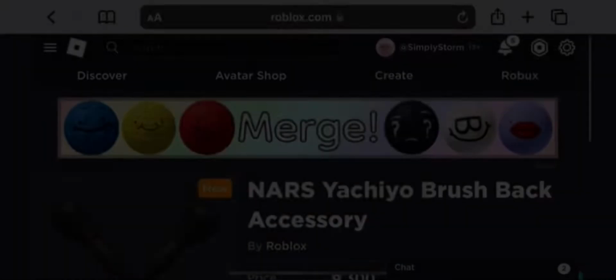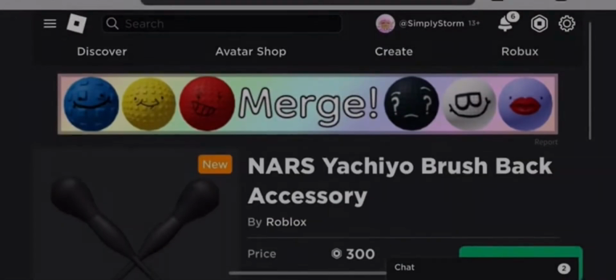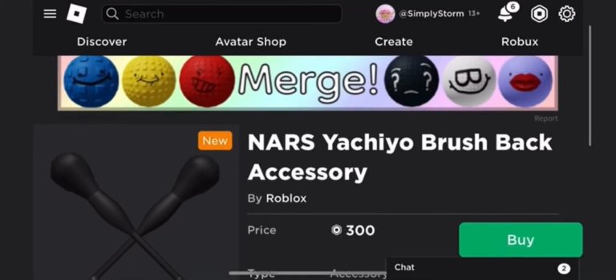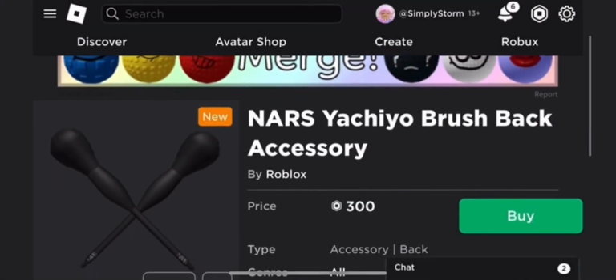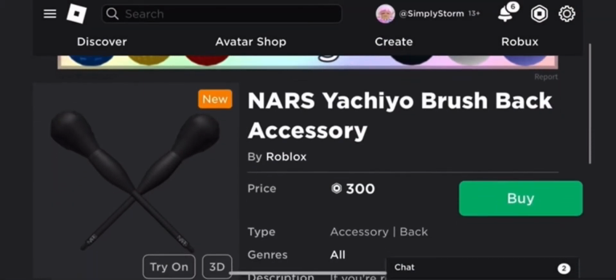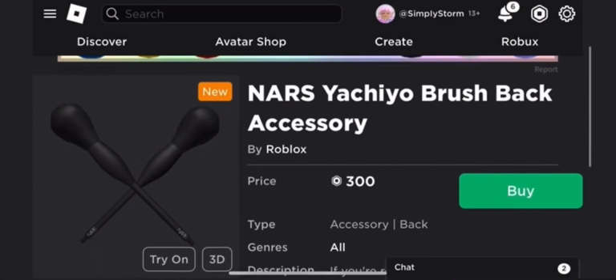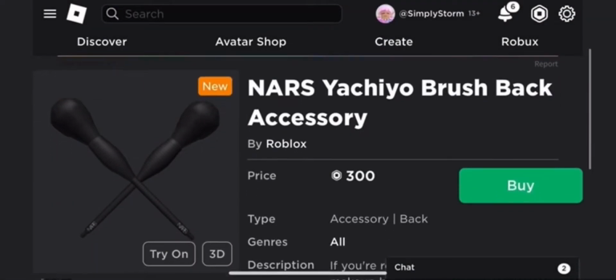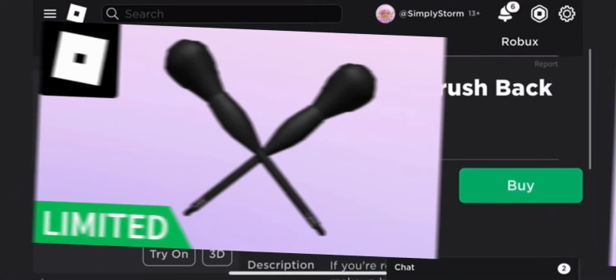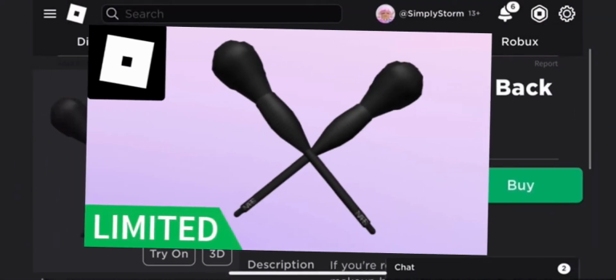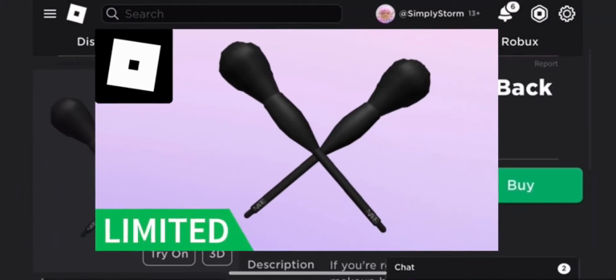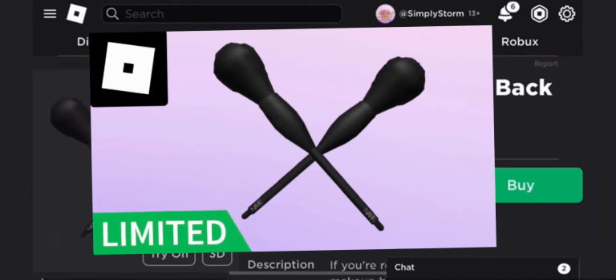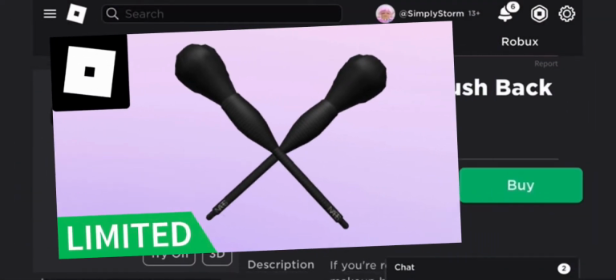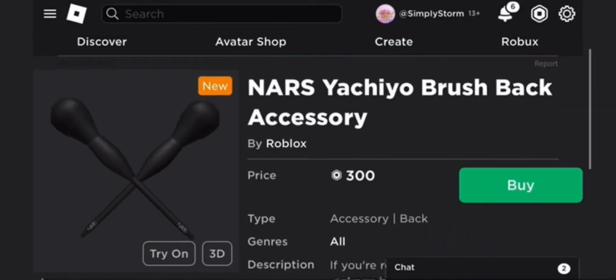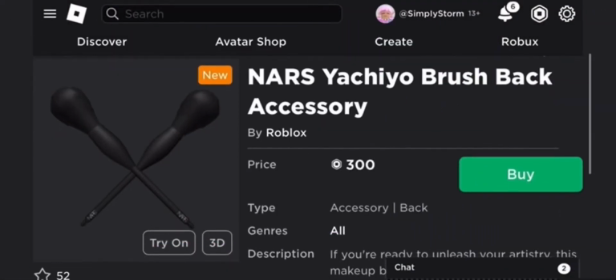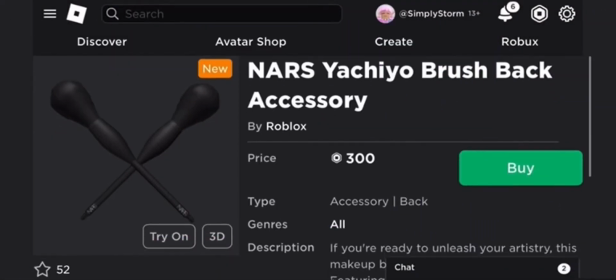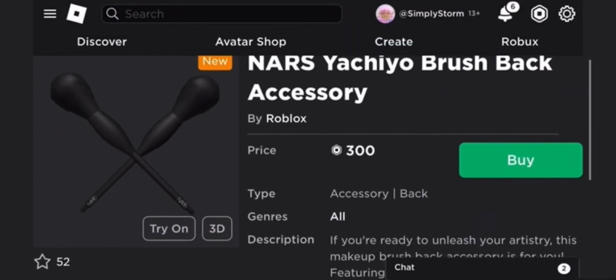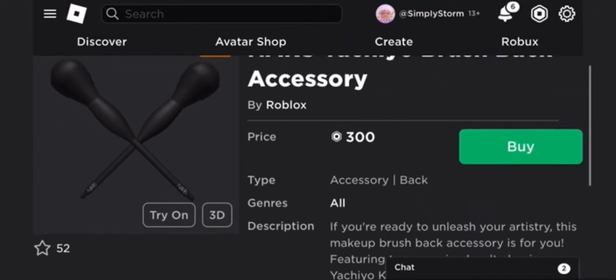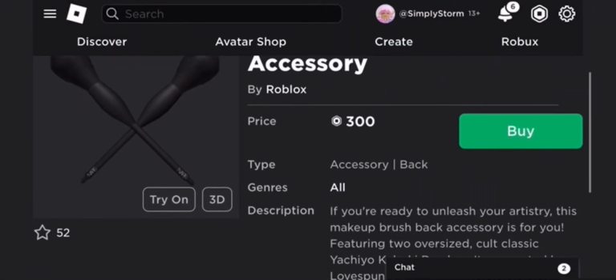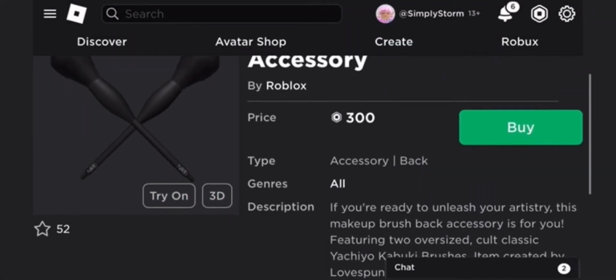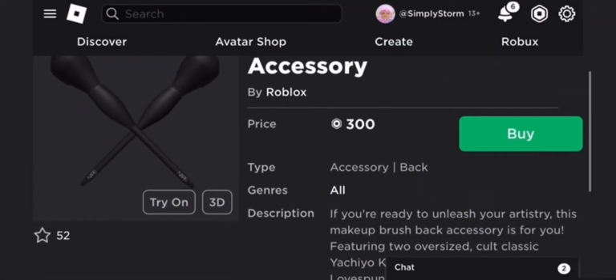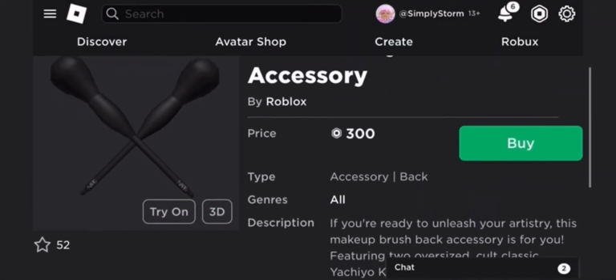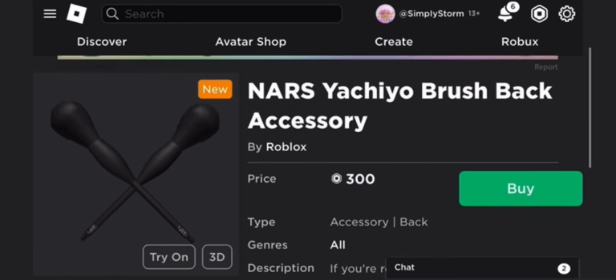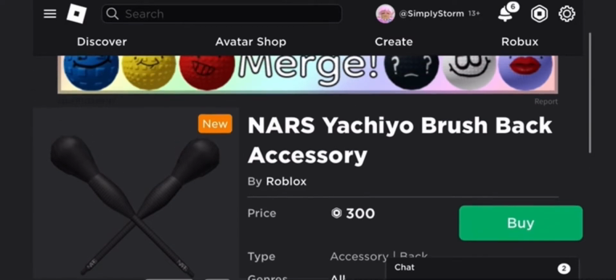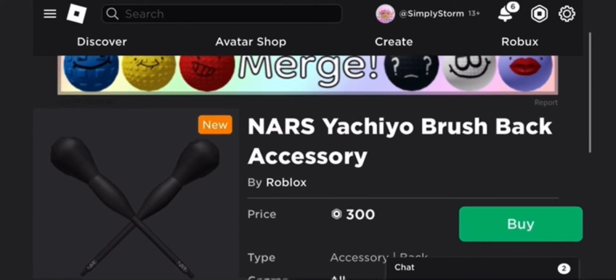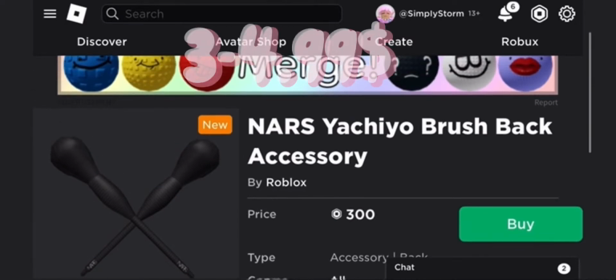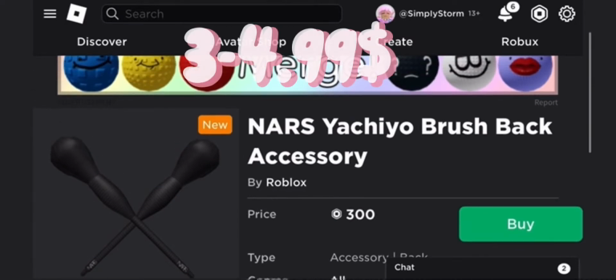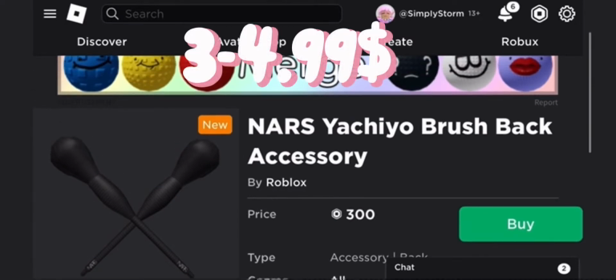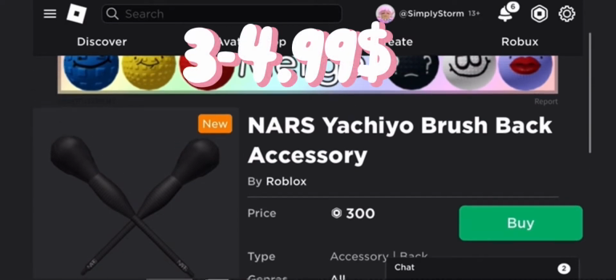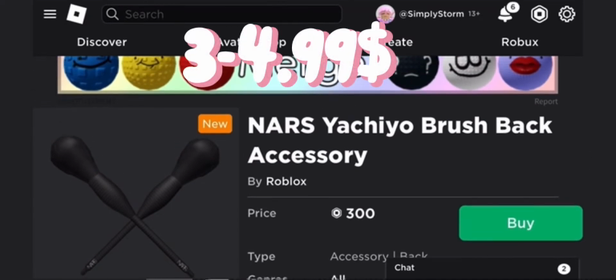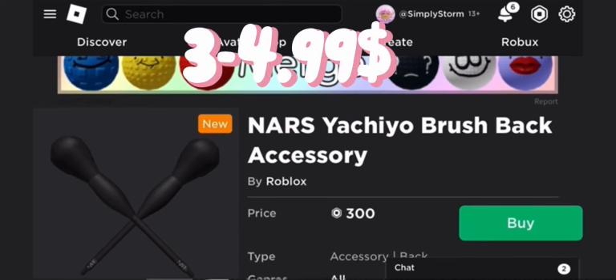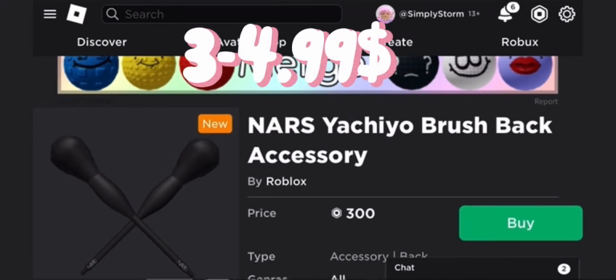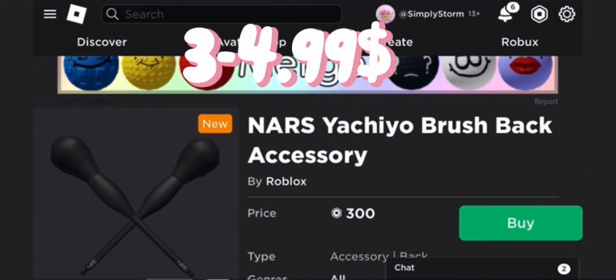In this video, I'll be showing you how to get the NARS brush back accessory. I'm not gonna say that word because I obviously can't pronounce it. It's around 300 Robux, which is like a couple dollars.